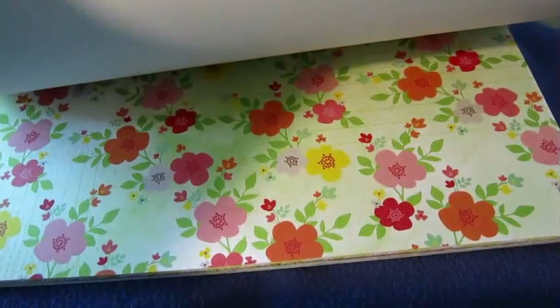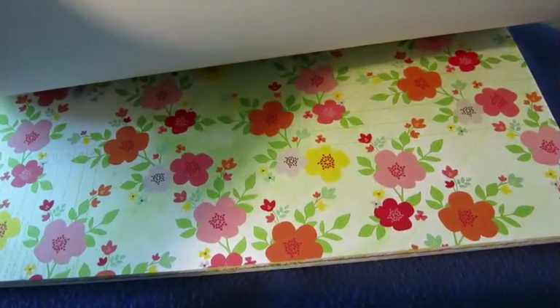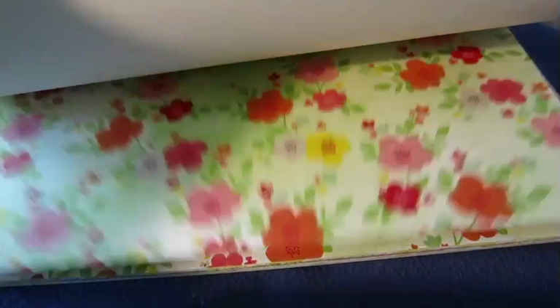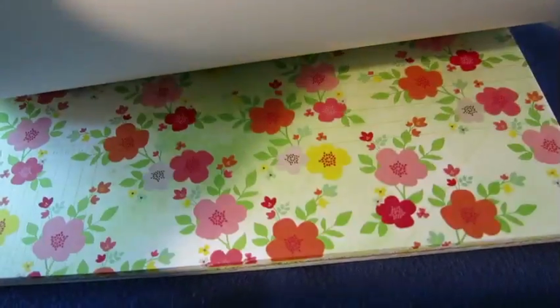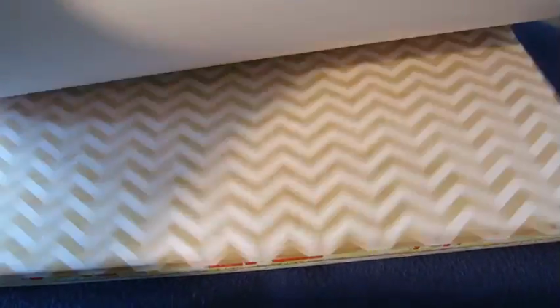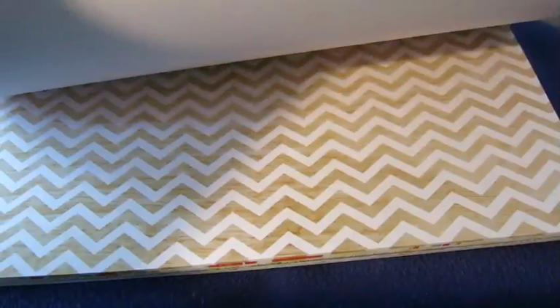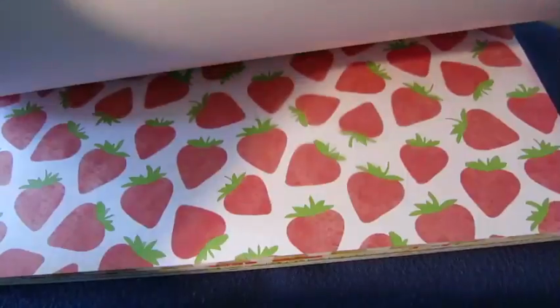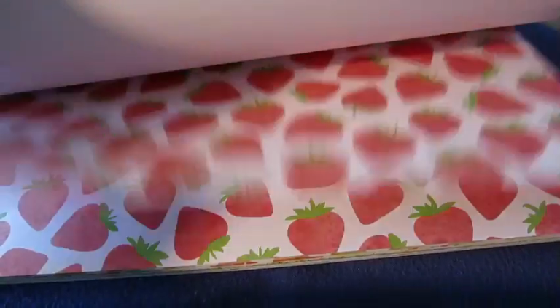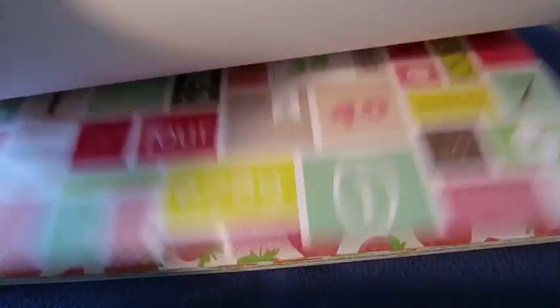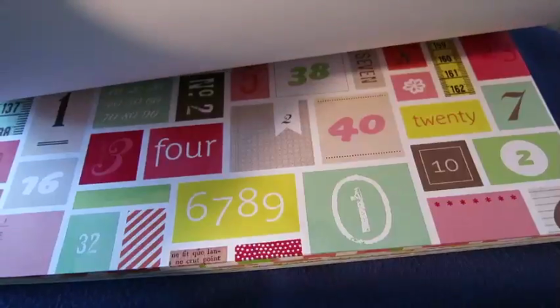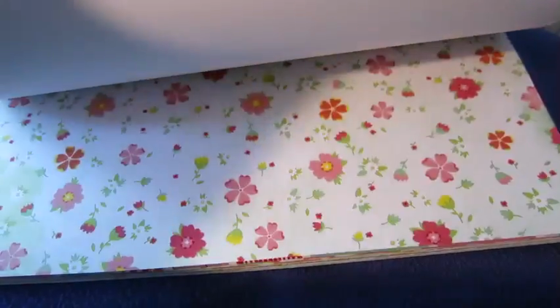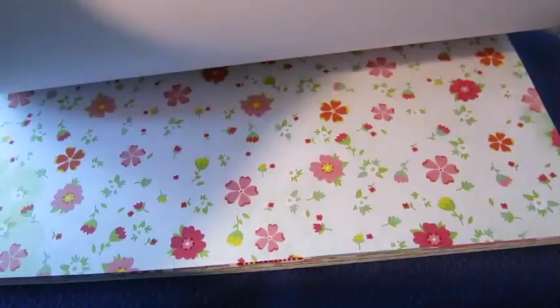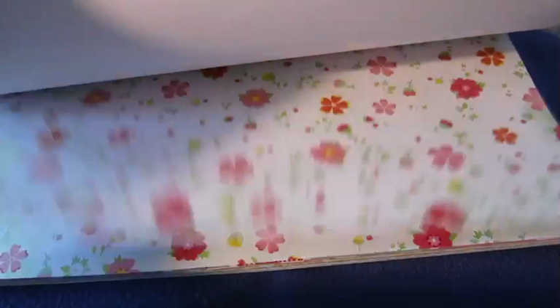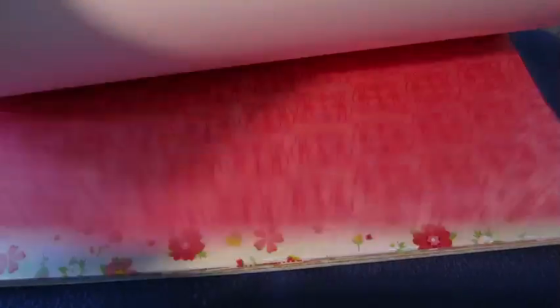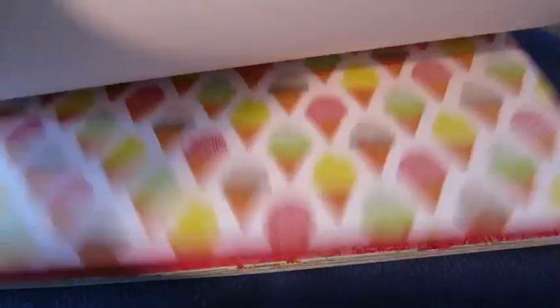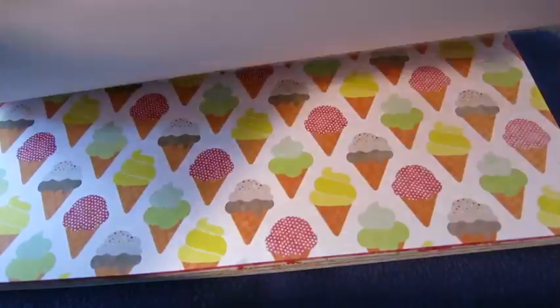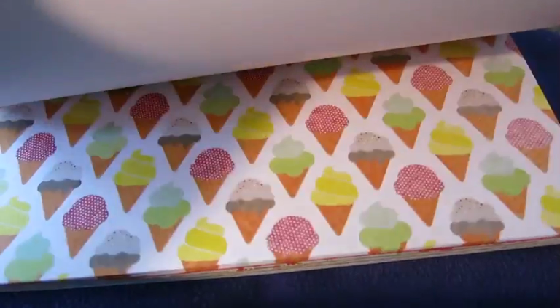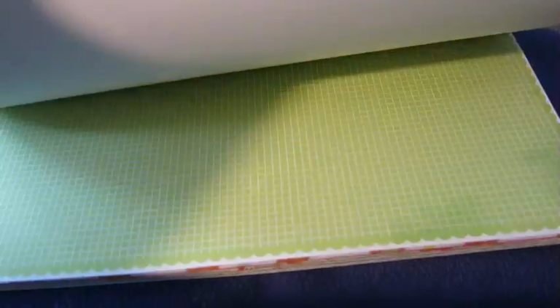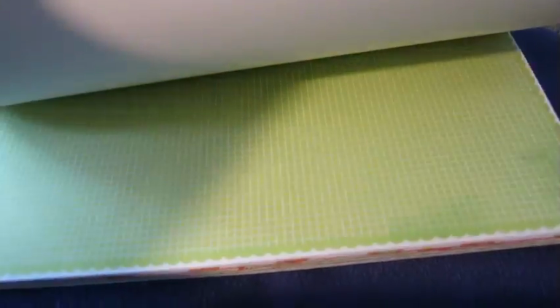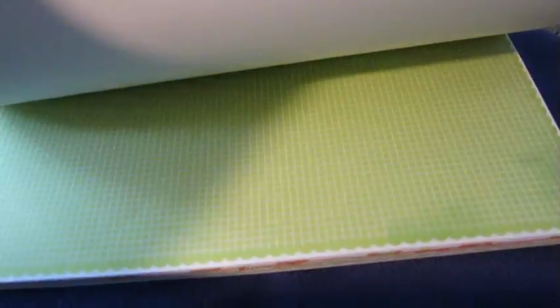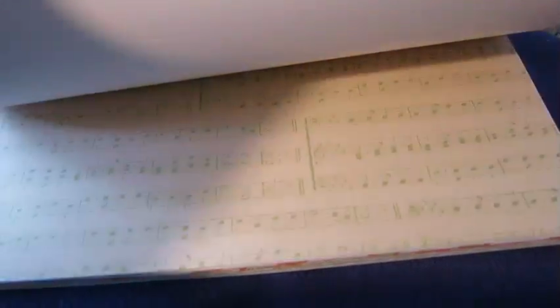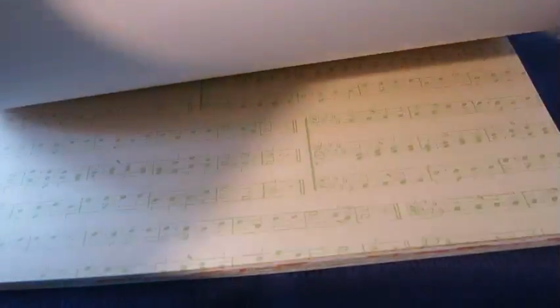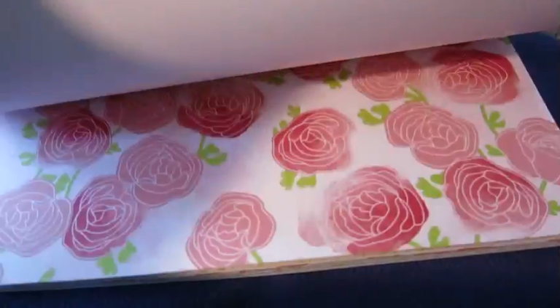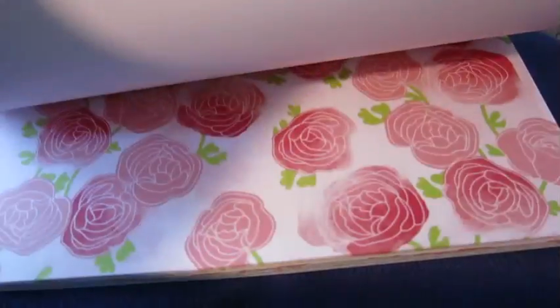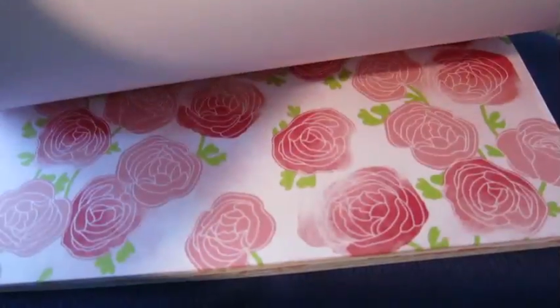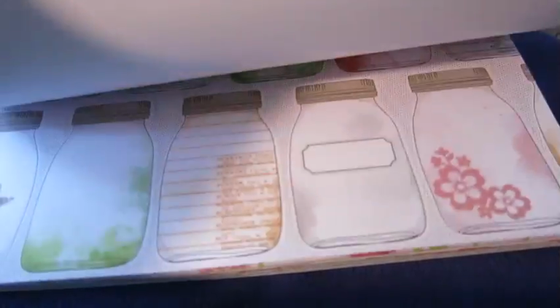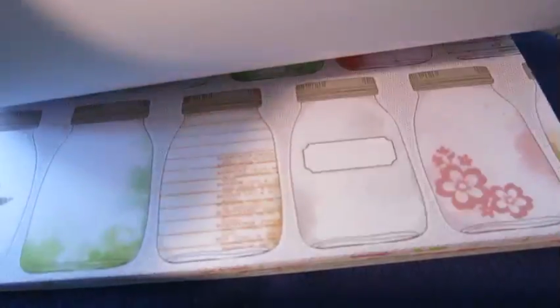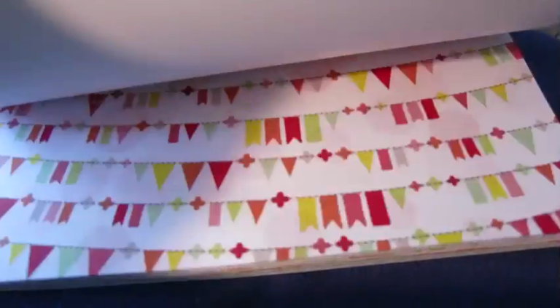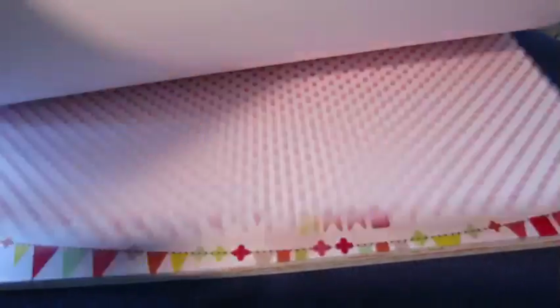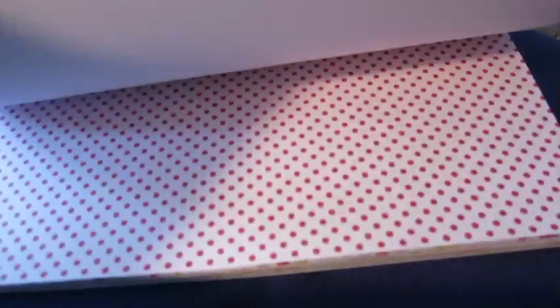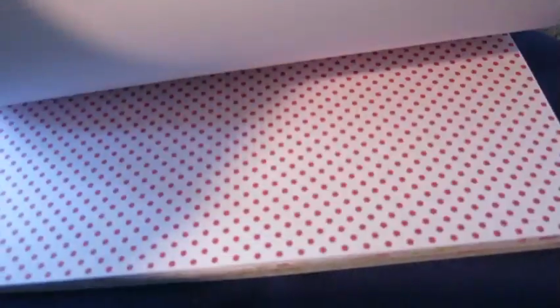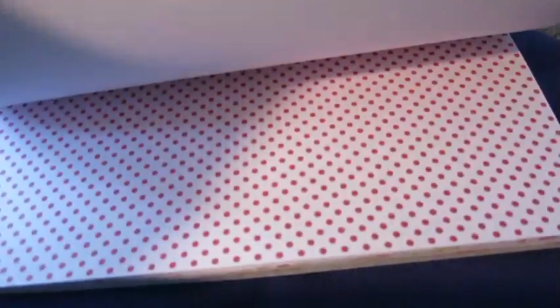I love the flowers and the stripes. Really fun stuff.